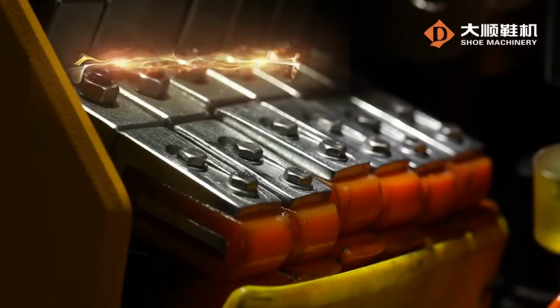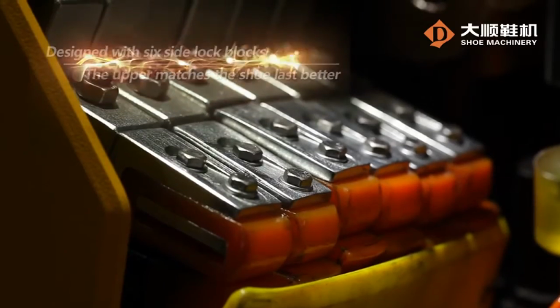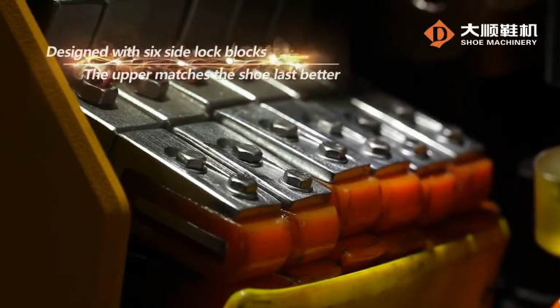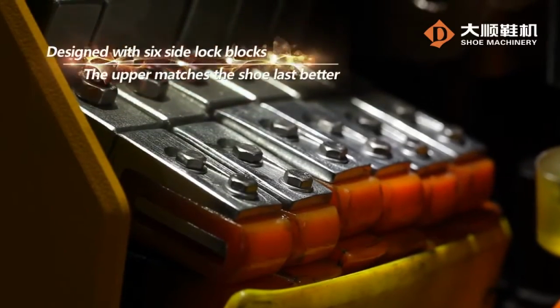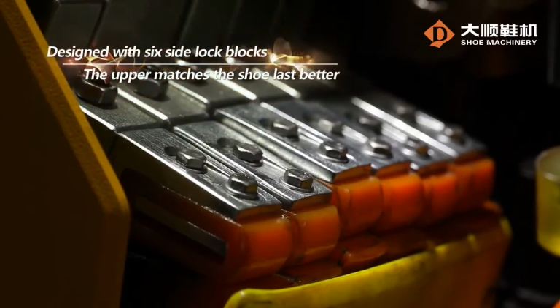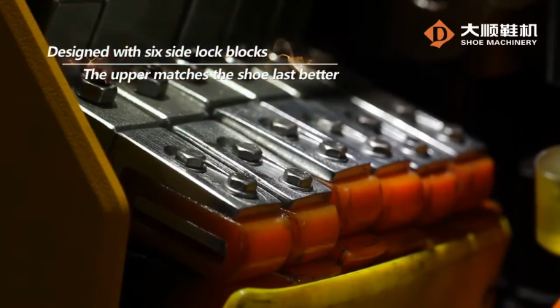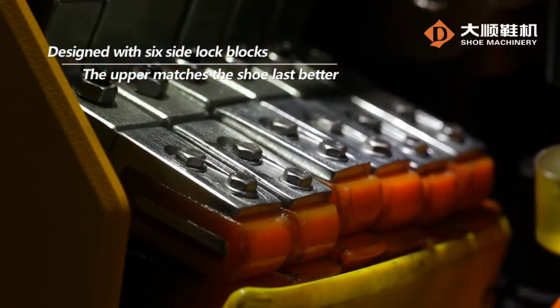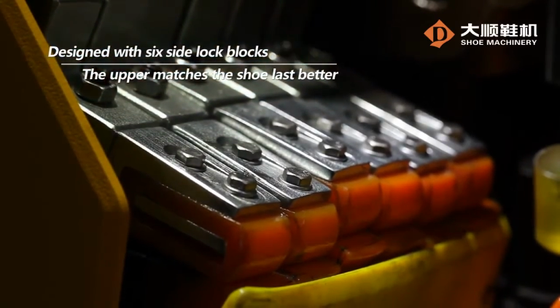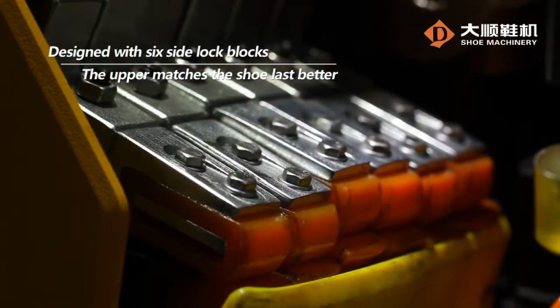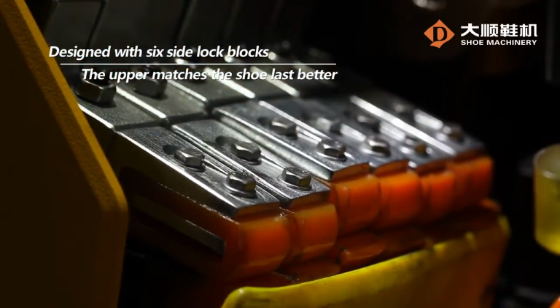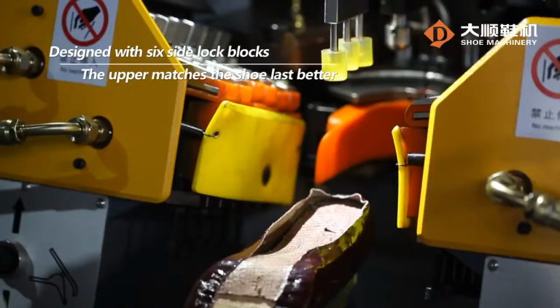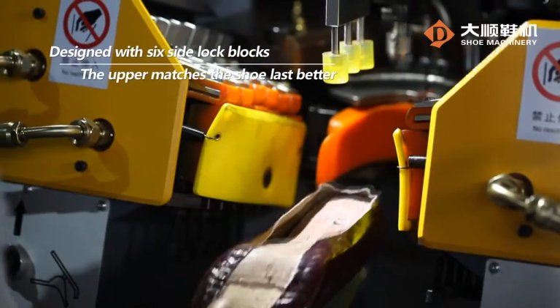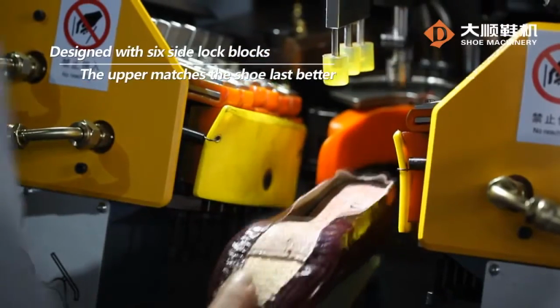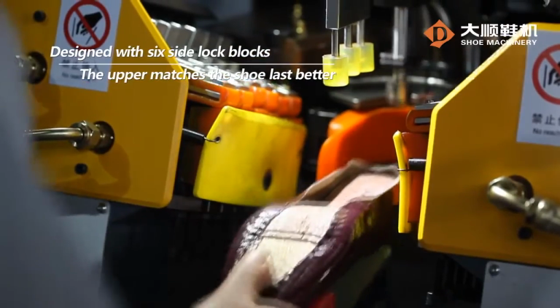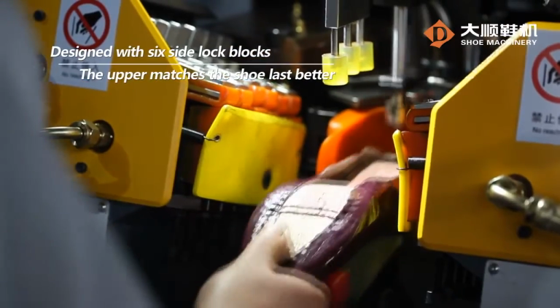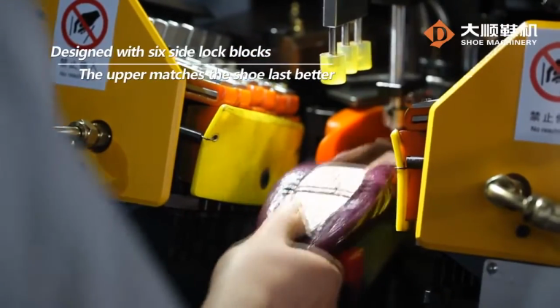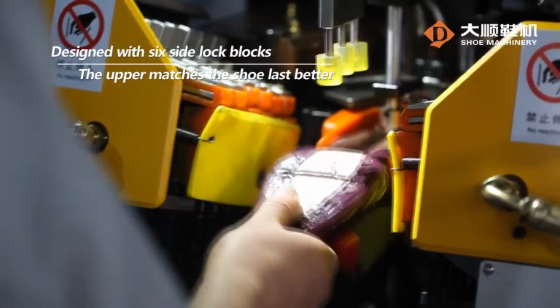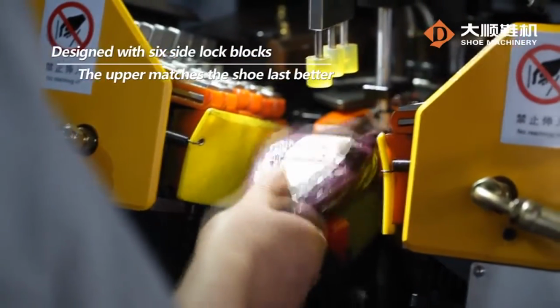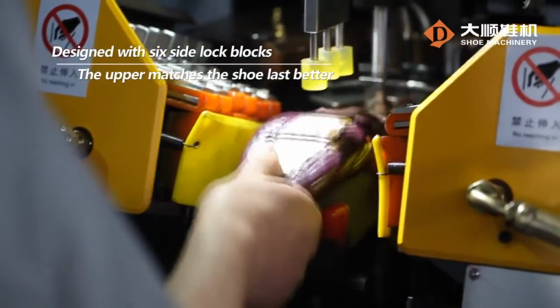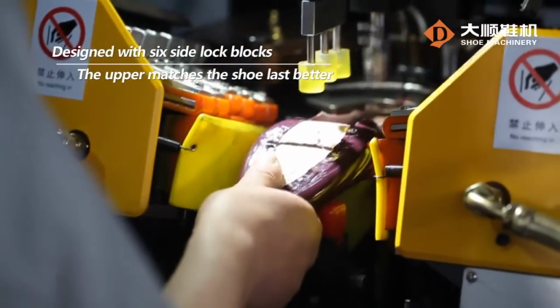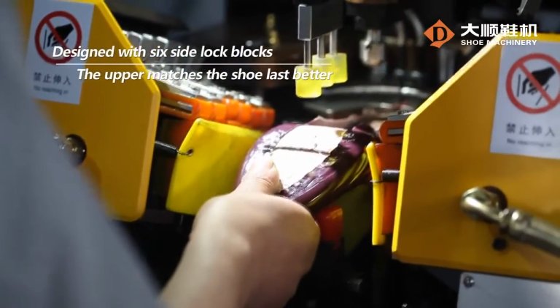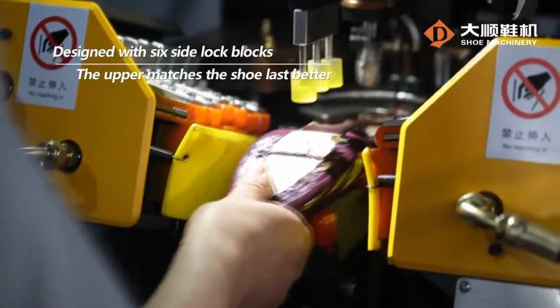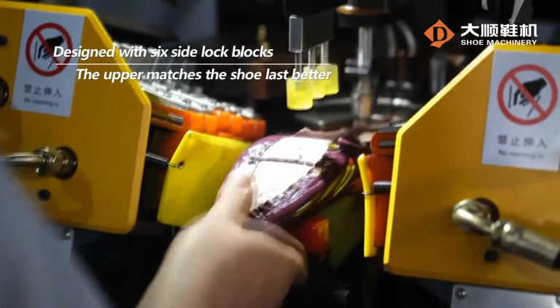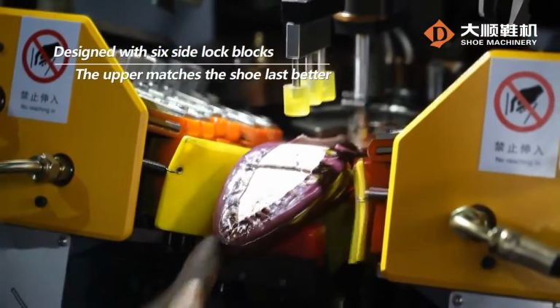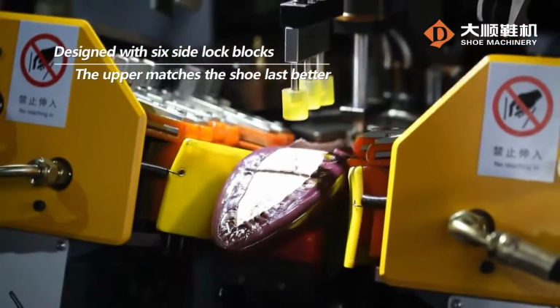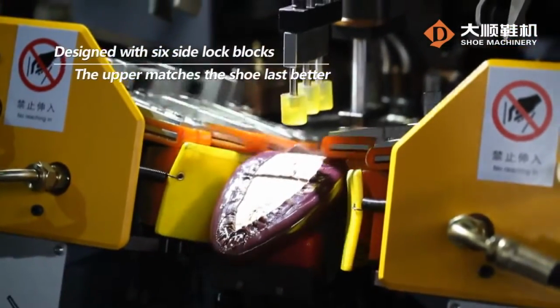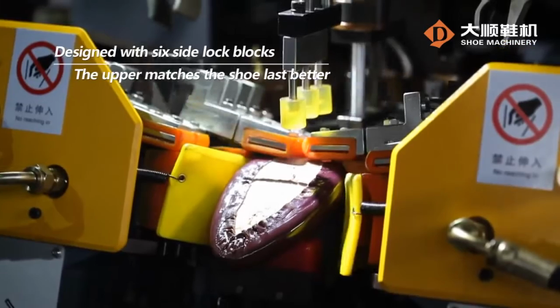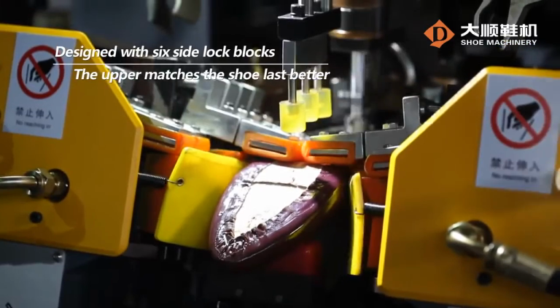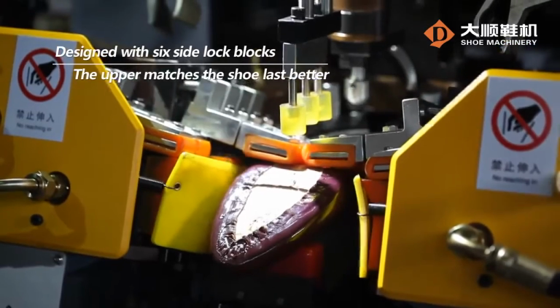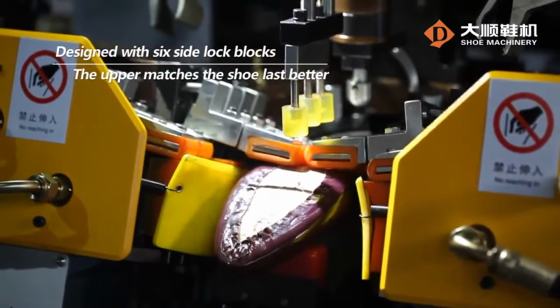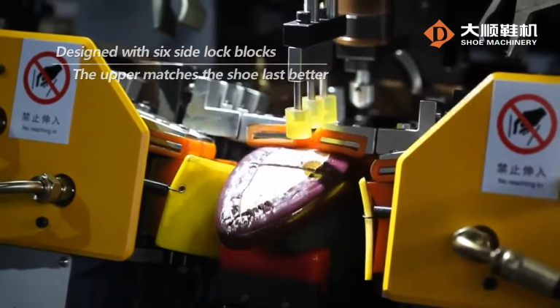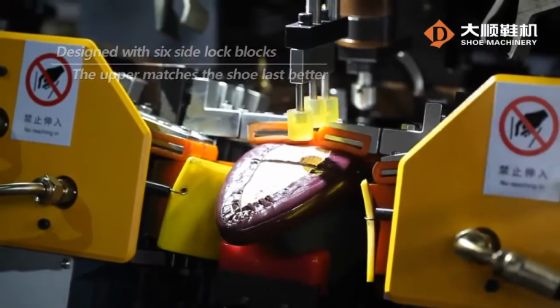Designed with six side lock blocks, it makes sure that the upper matches the shoe last better.